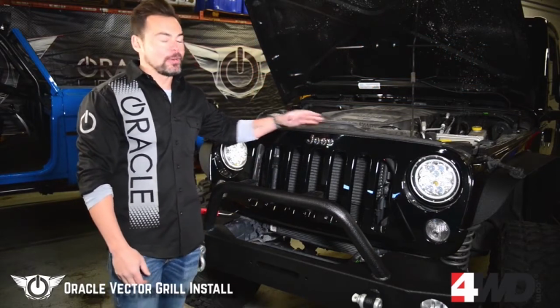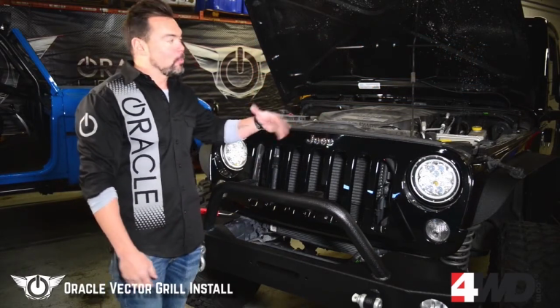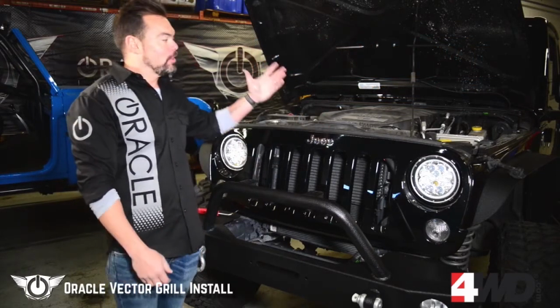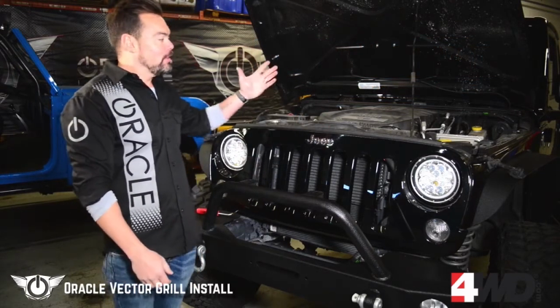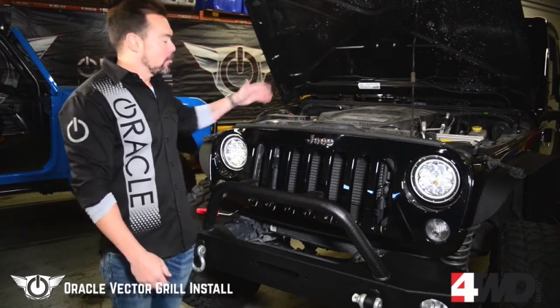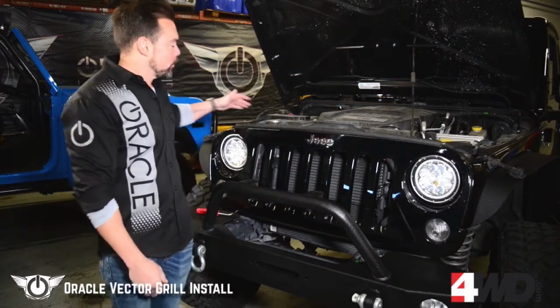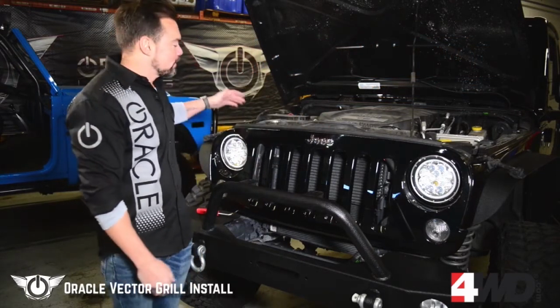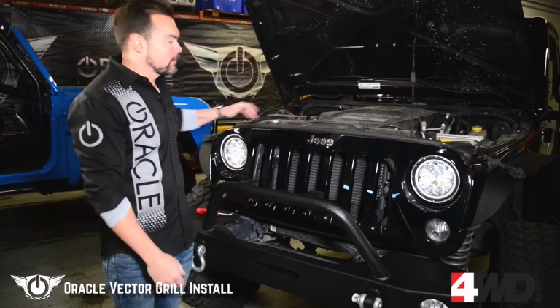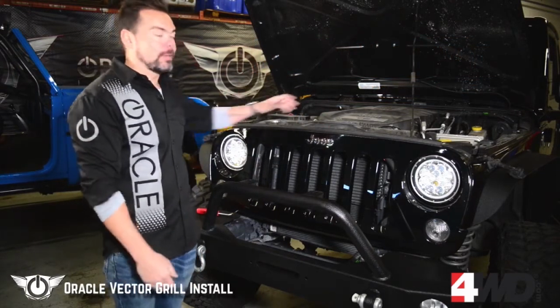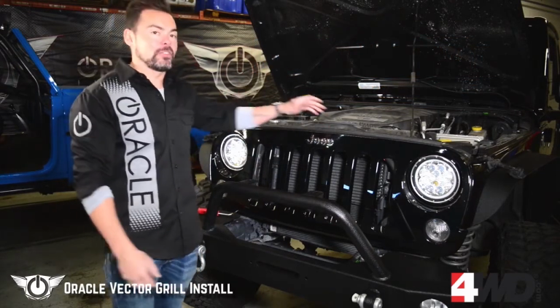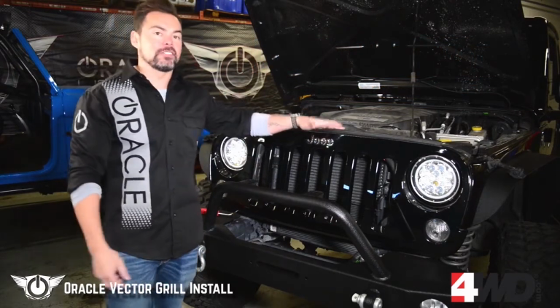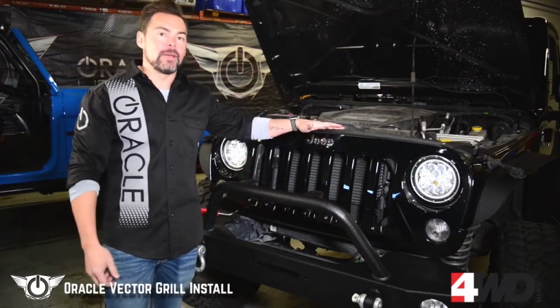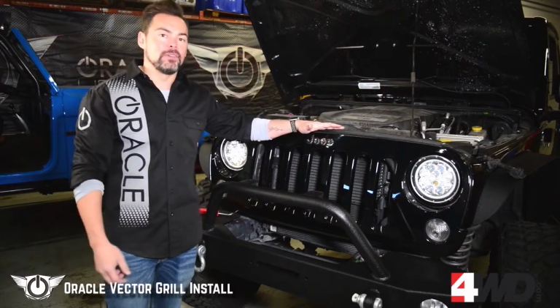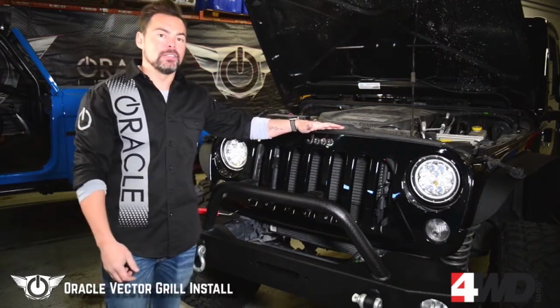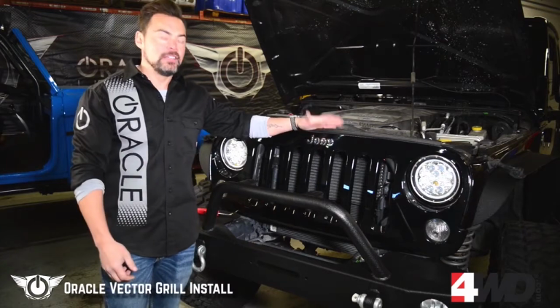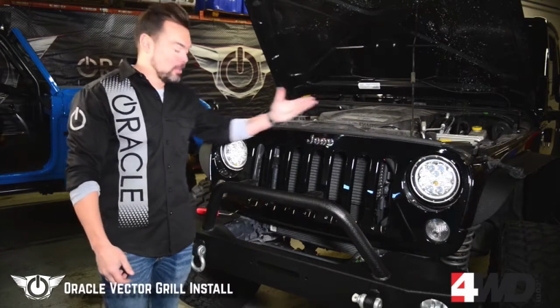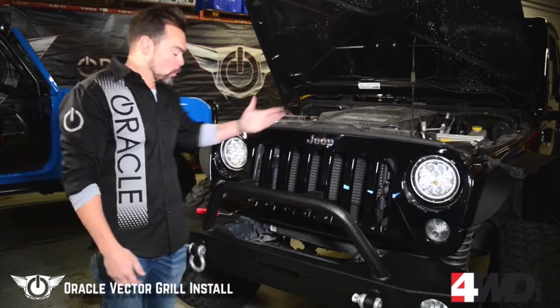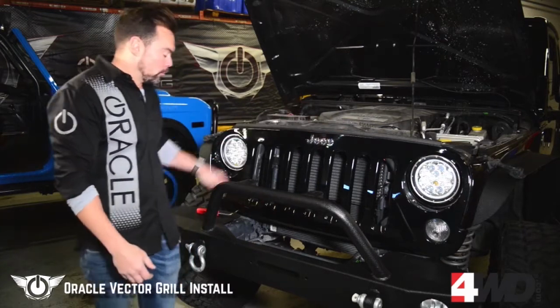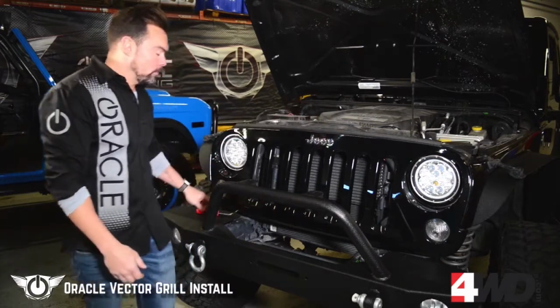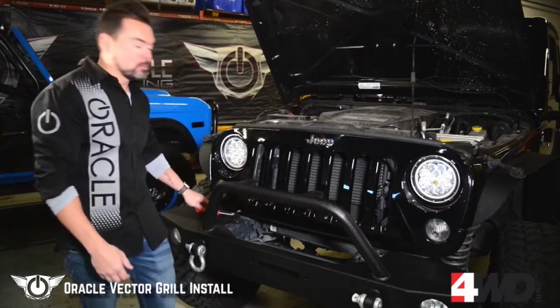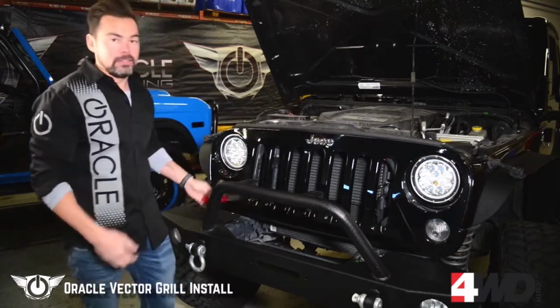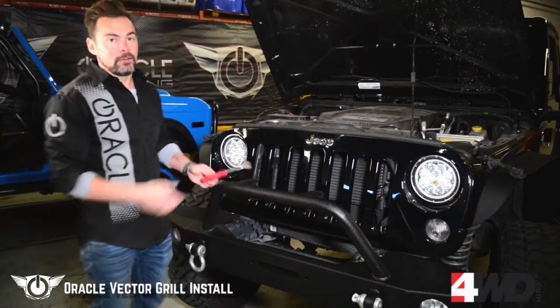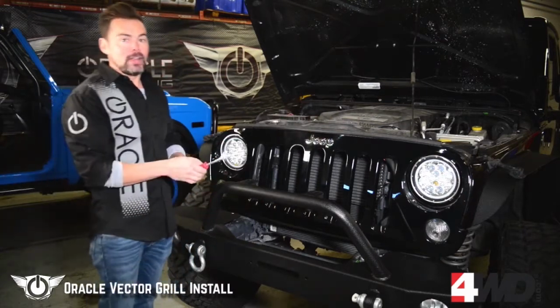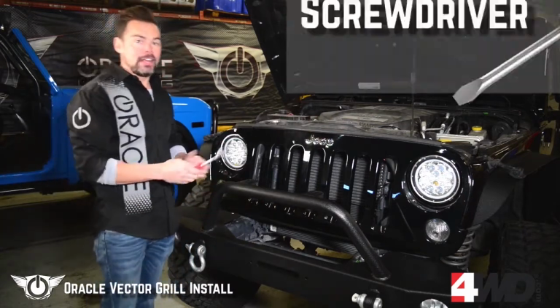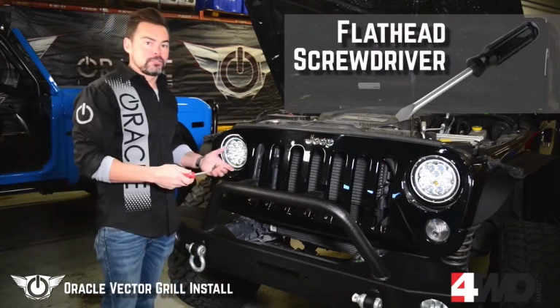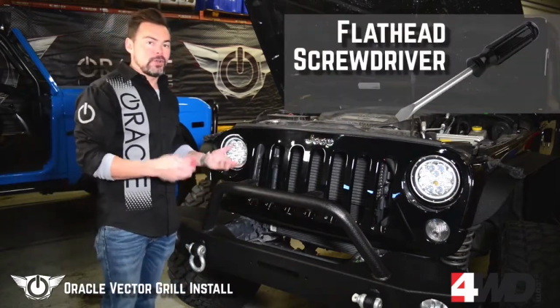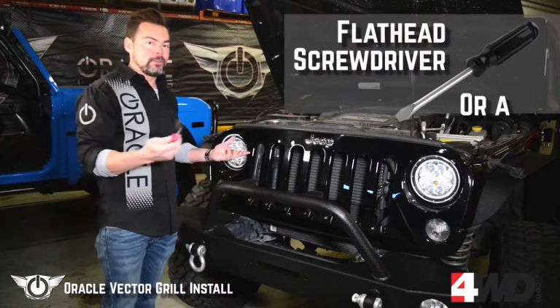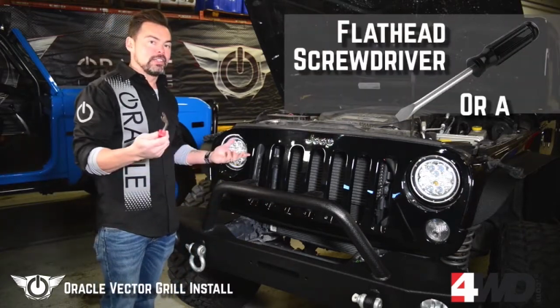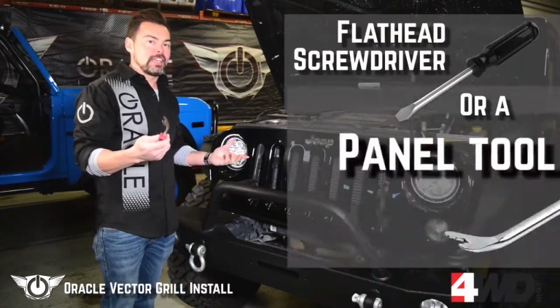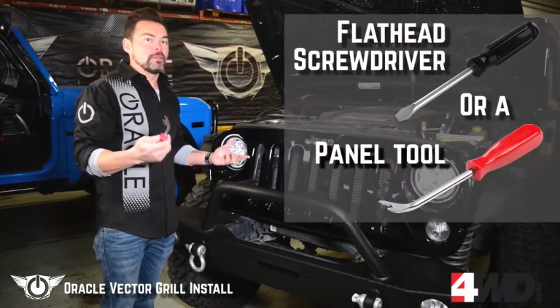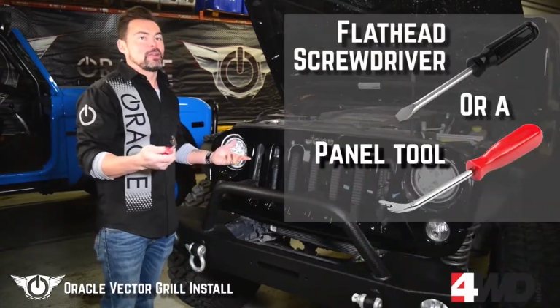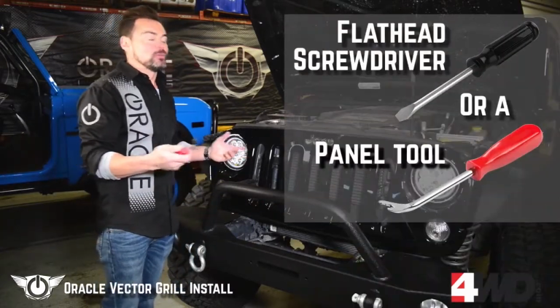We're going to open the hood and remove the six clips across the top of the hood. We're going to remove those with either a flathead screwdriver, in this case a panel tool.